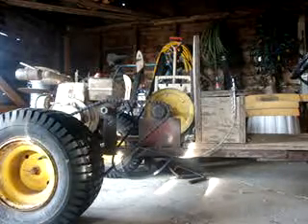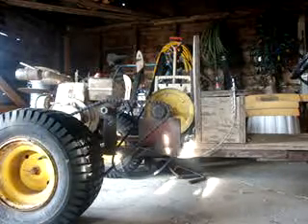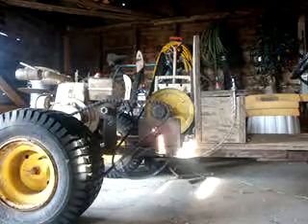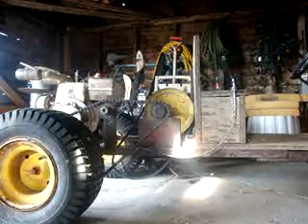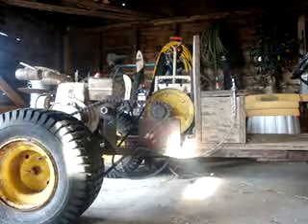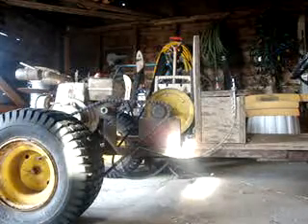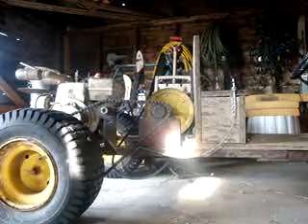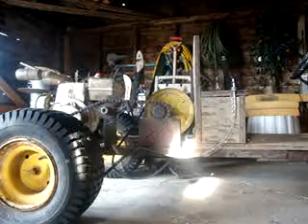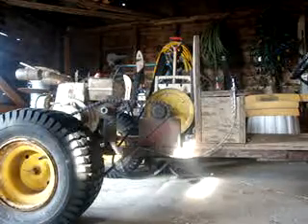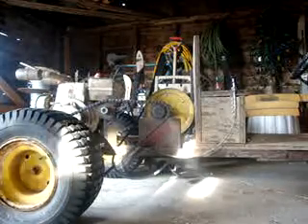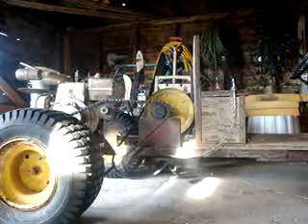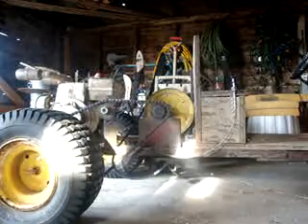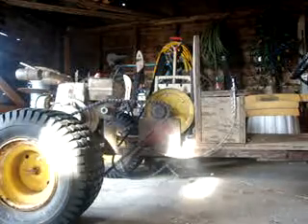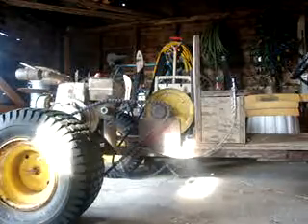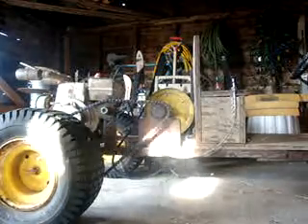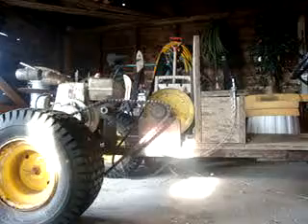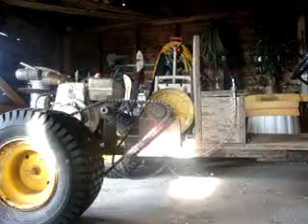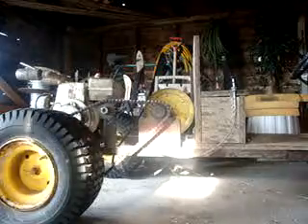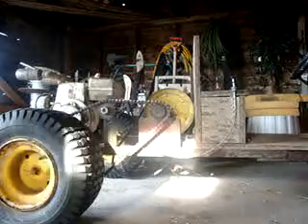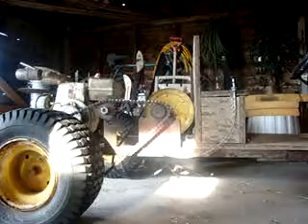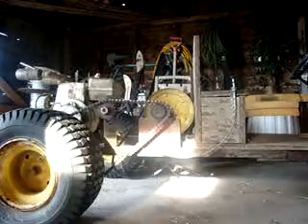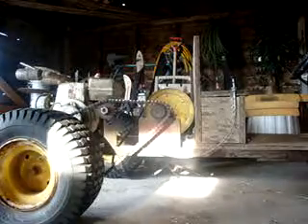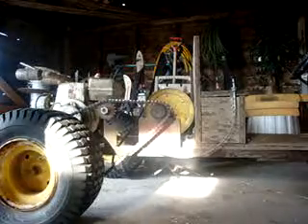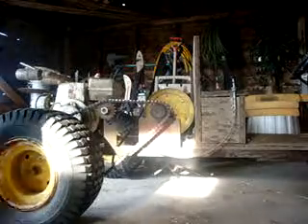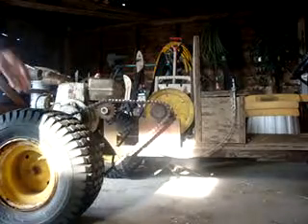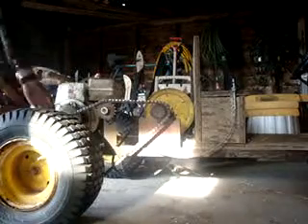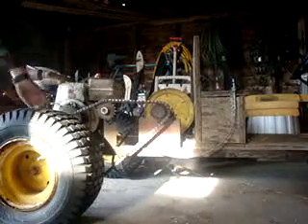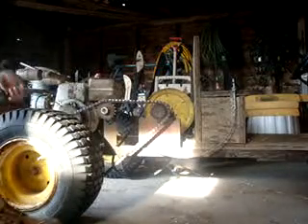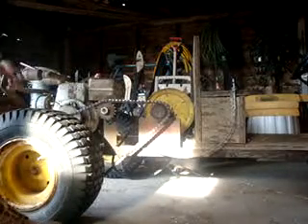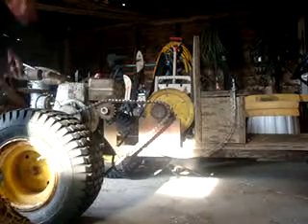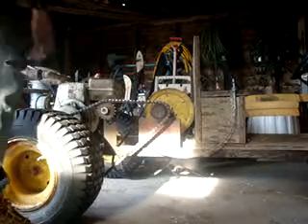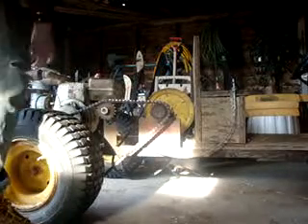Cold start of the three and a half horse Tecumseh engine on this little go-kart thing here.